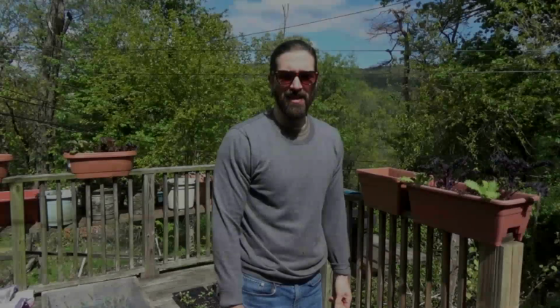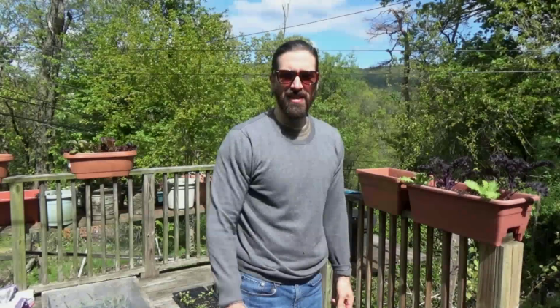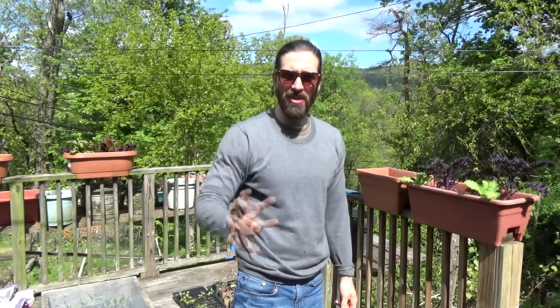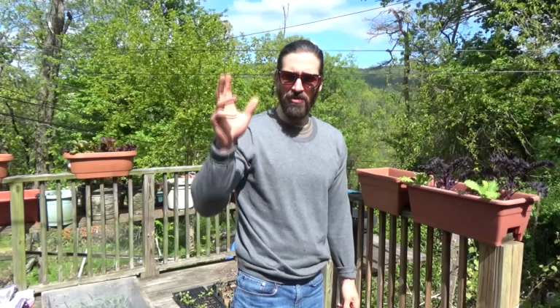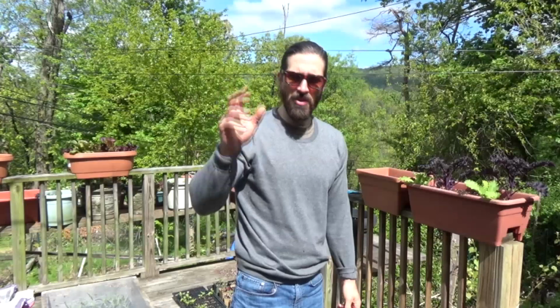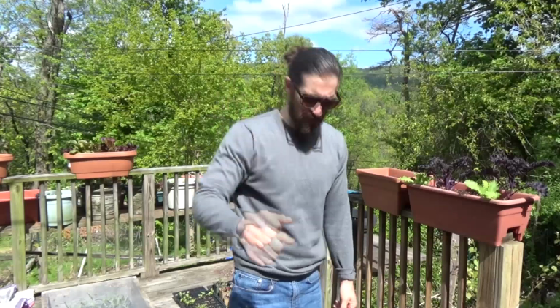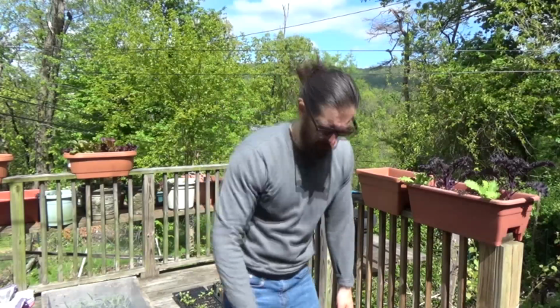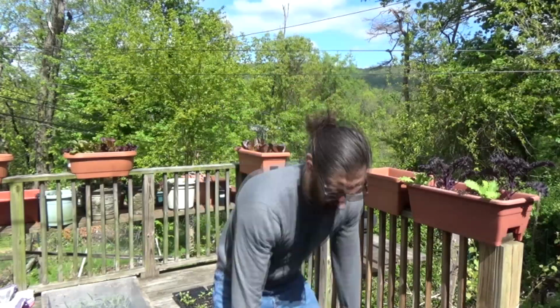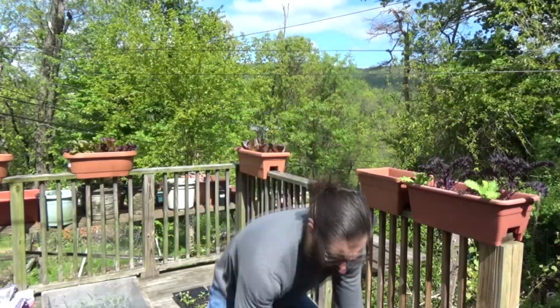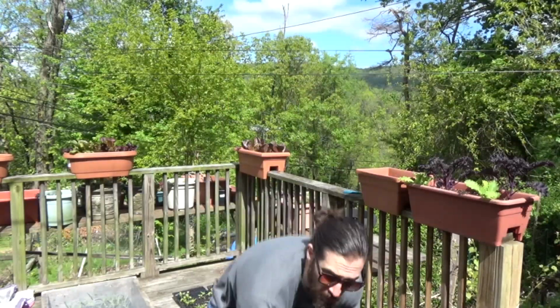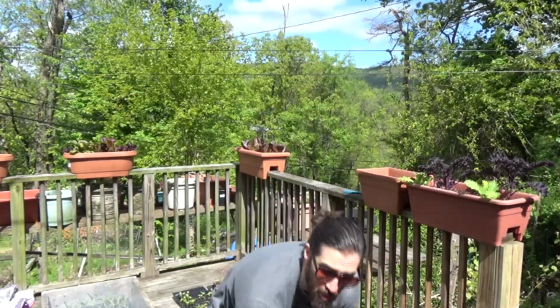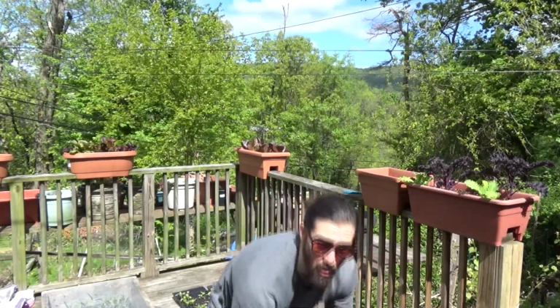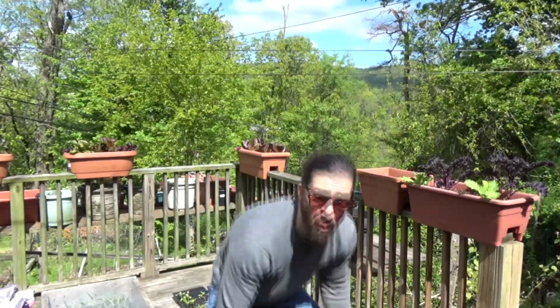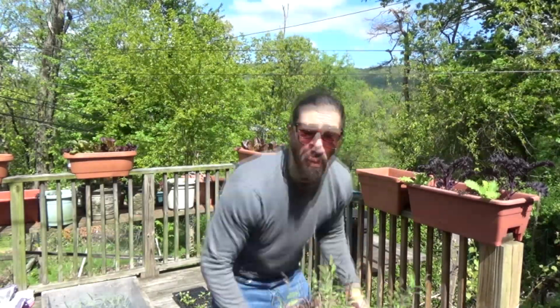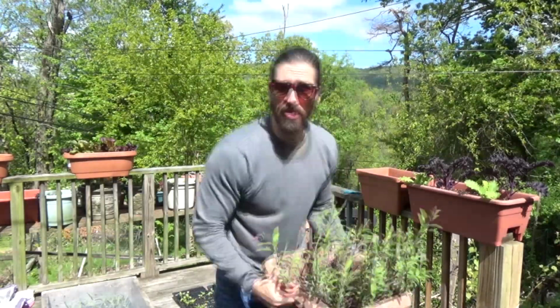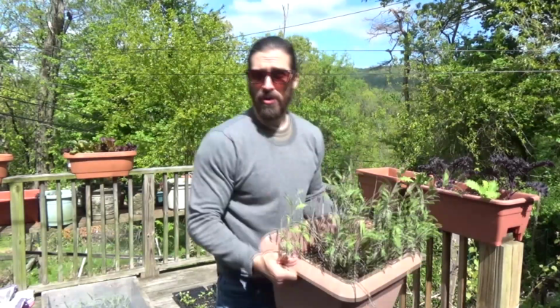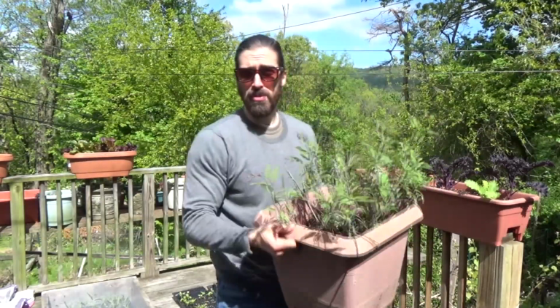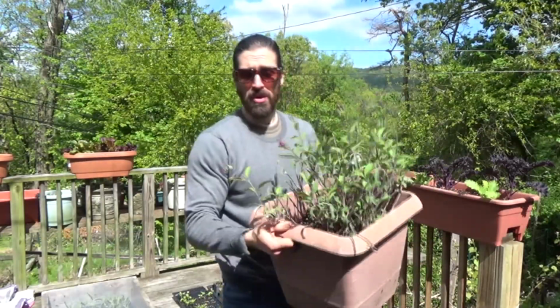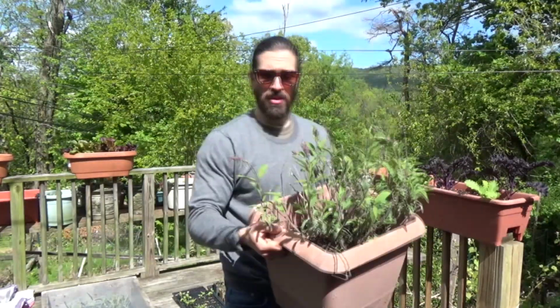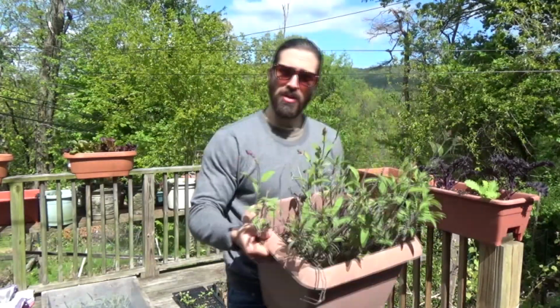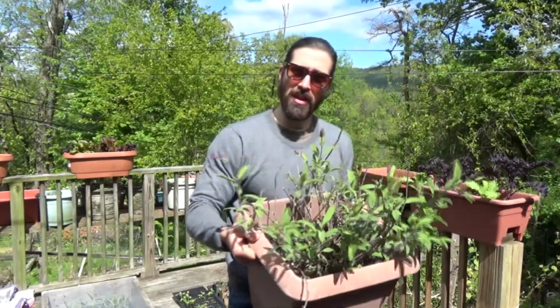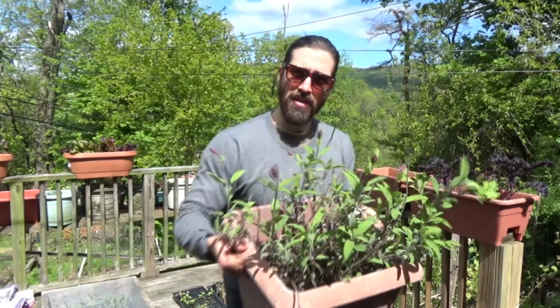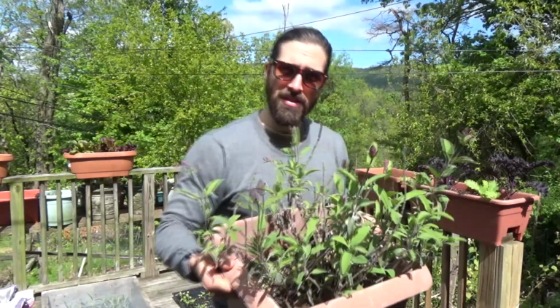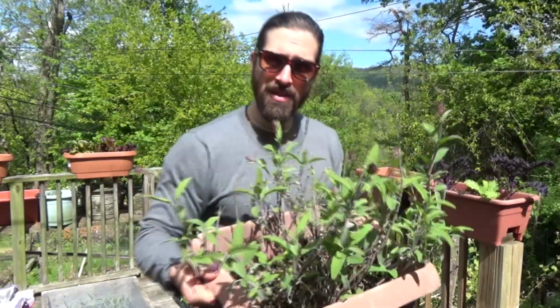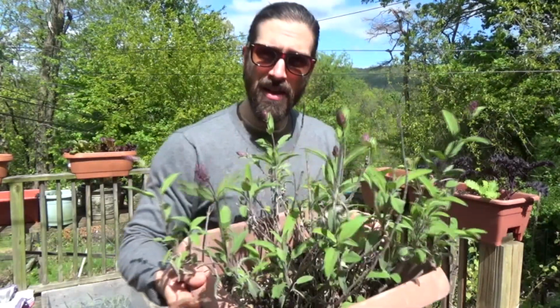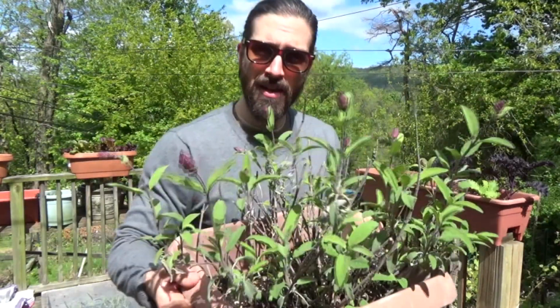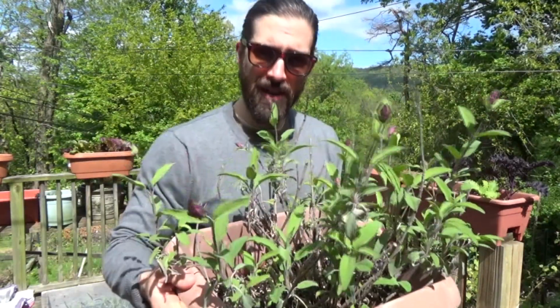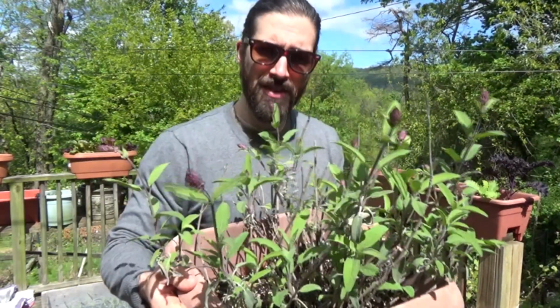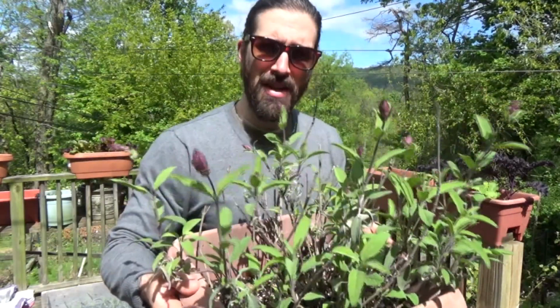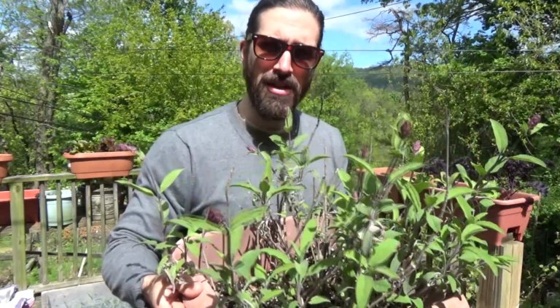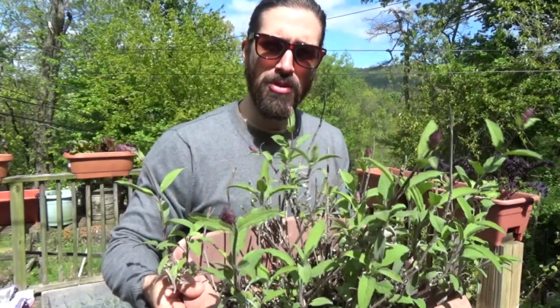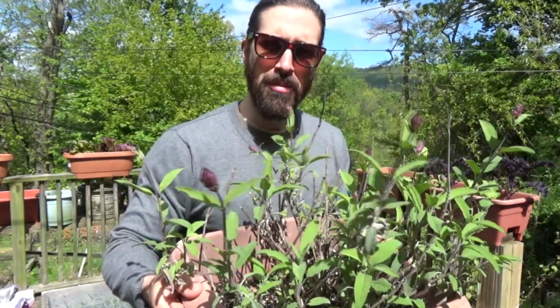Hello folks. When your herbs start to look like this, they need a trim.